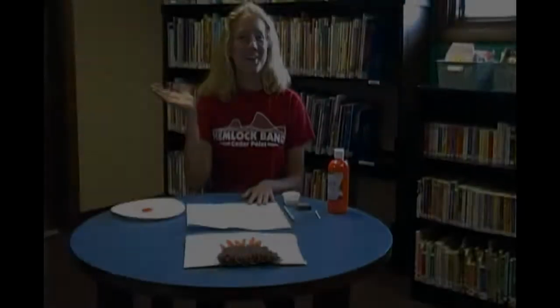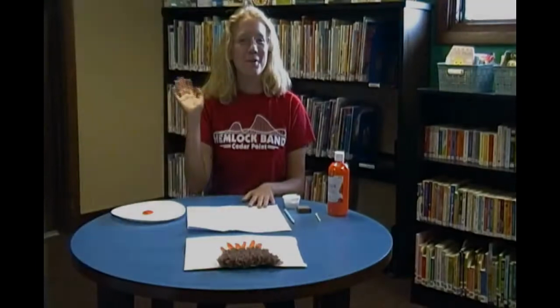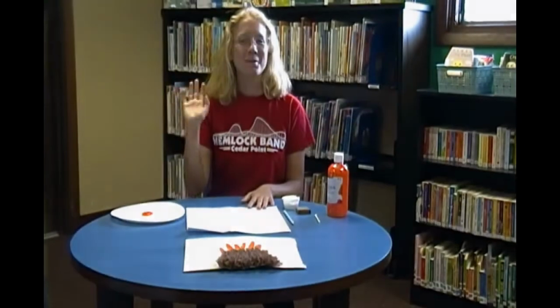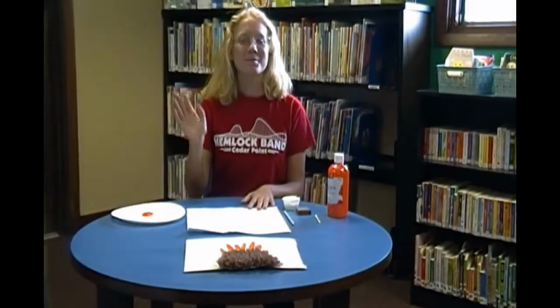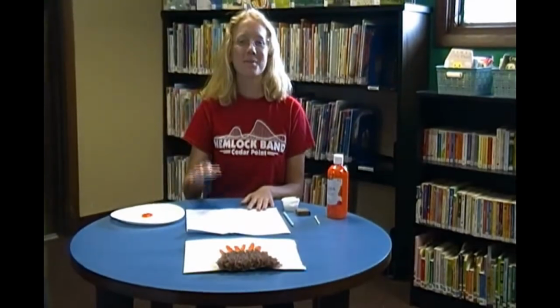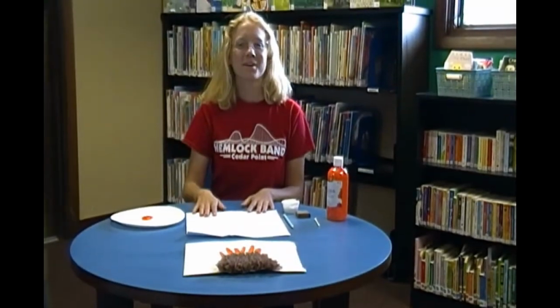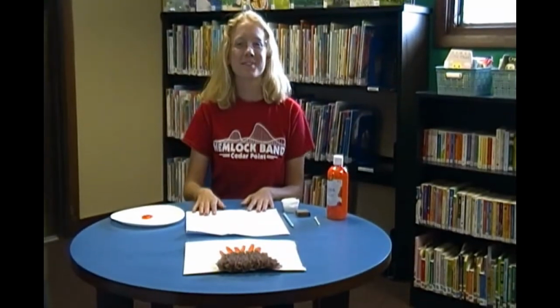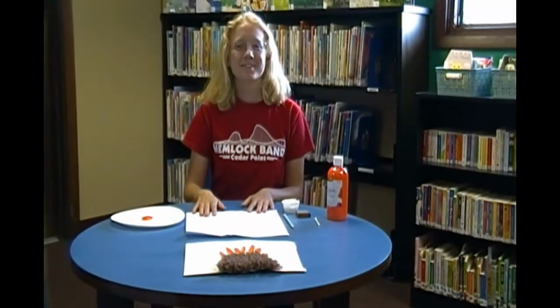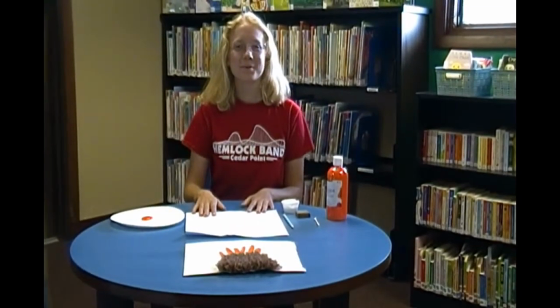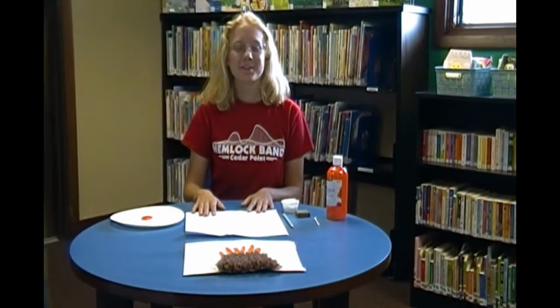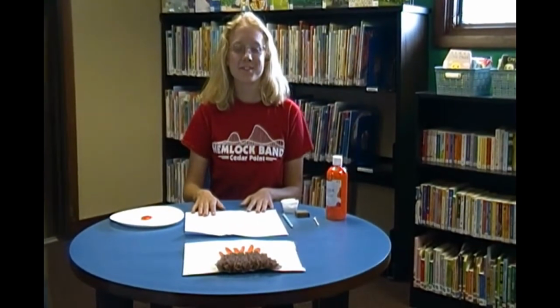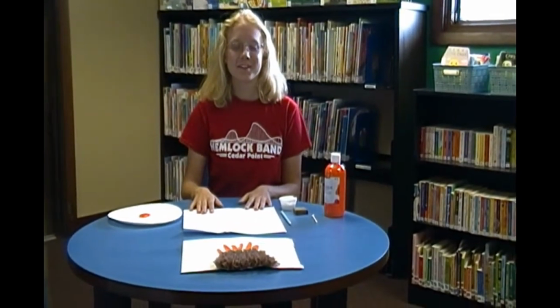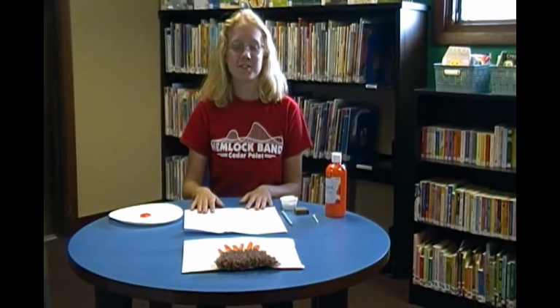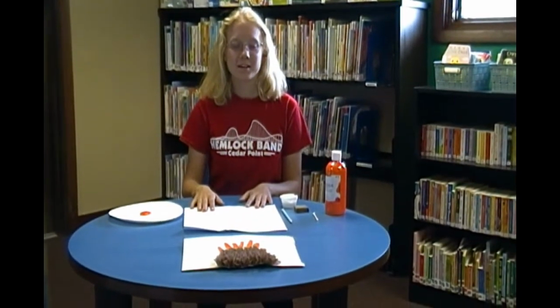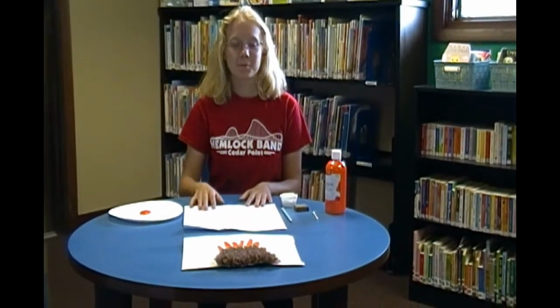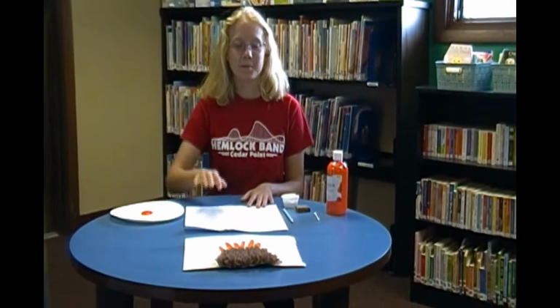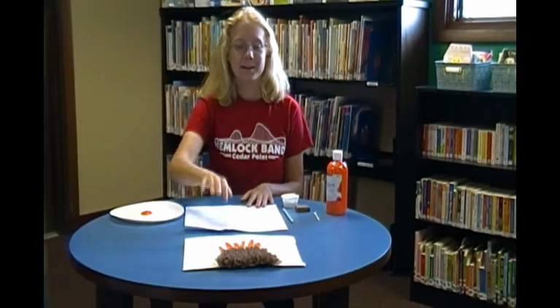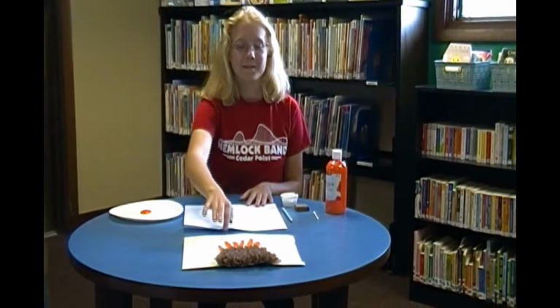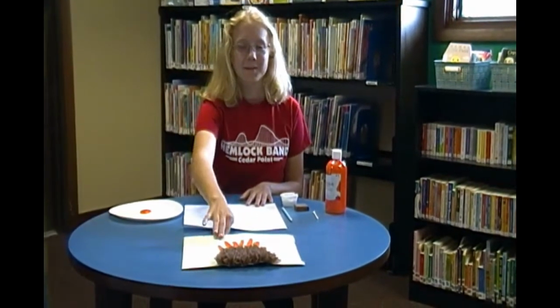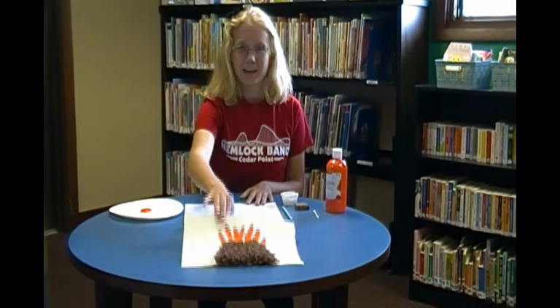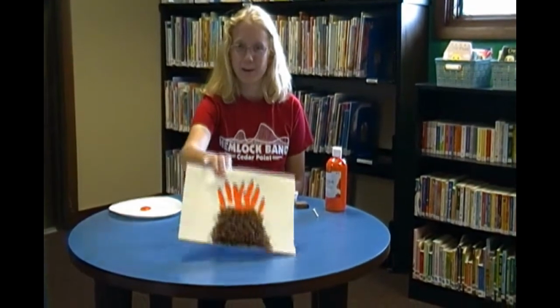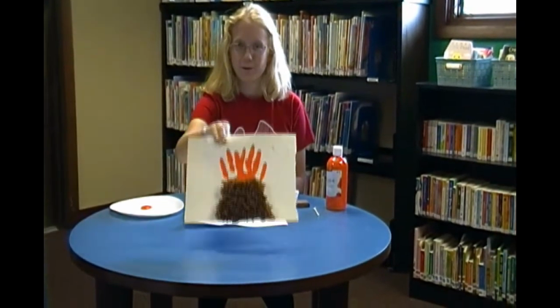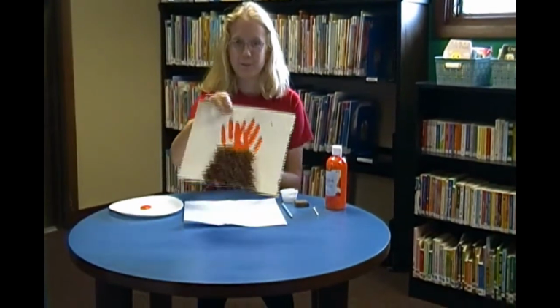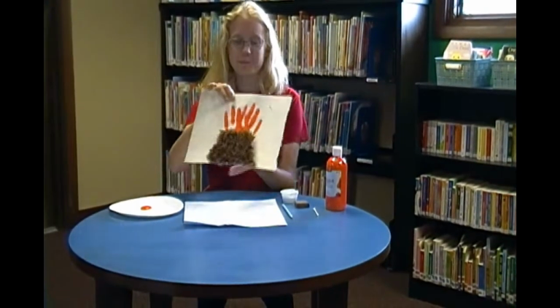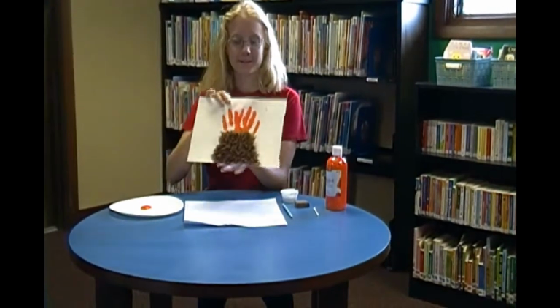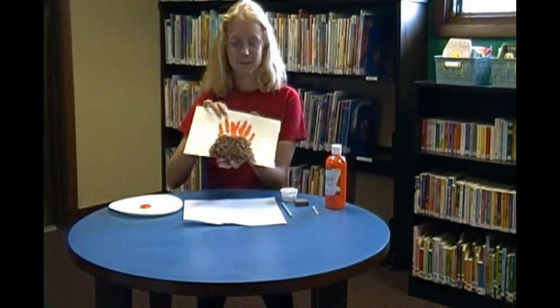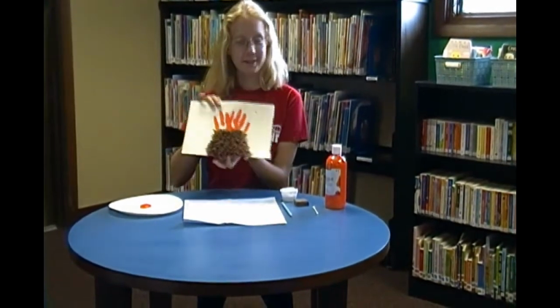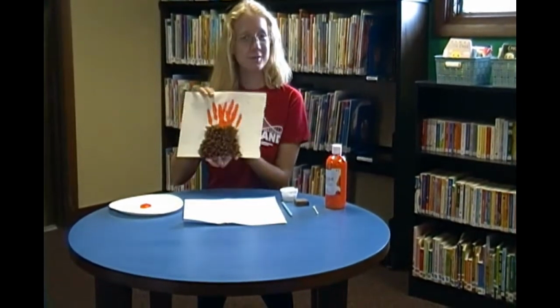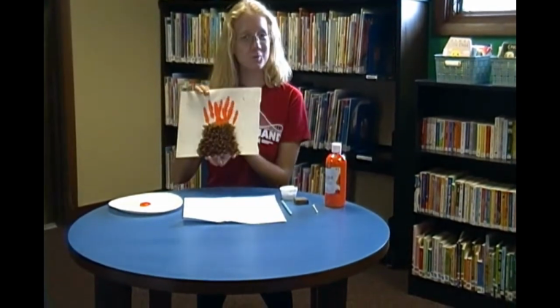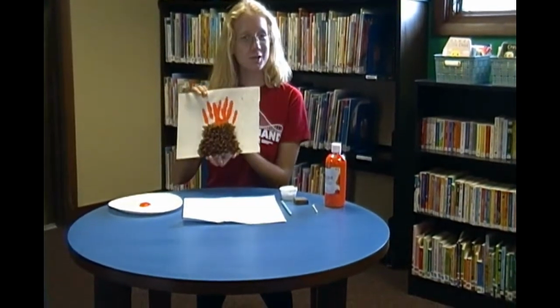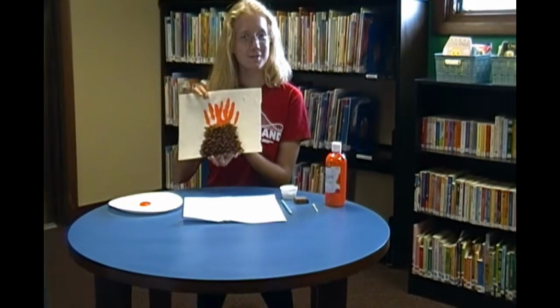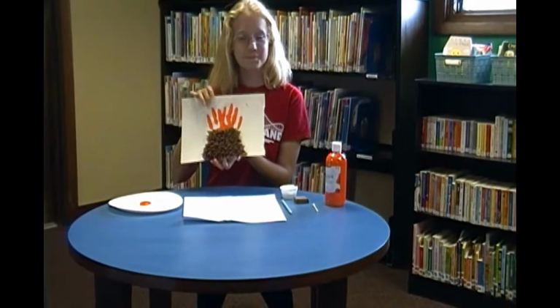Hello, welcome to the Rock Gold Summer Reading Challenge. Today we are making a volcano. It's going to look like this when we're done.